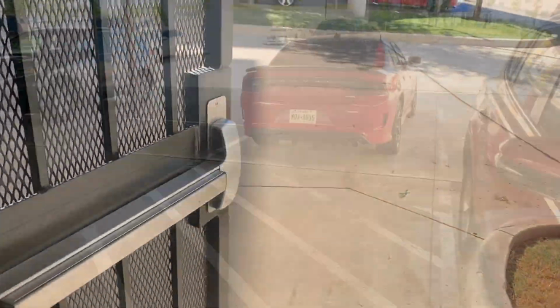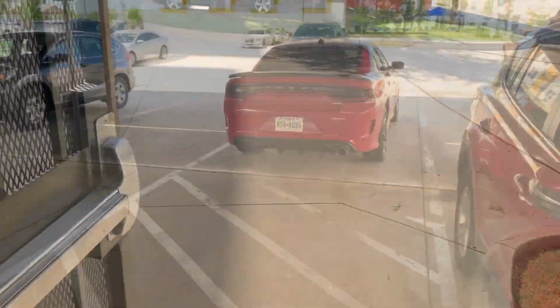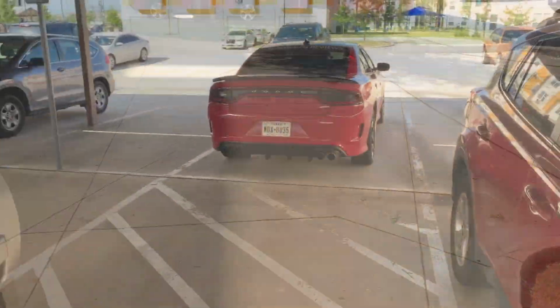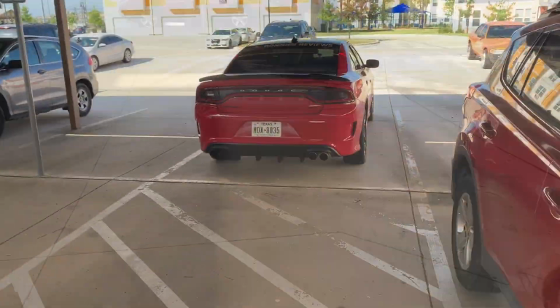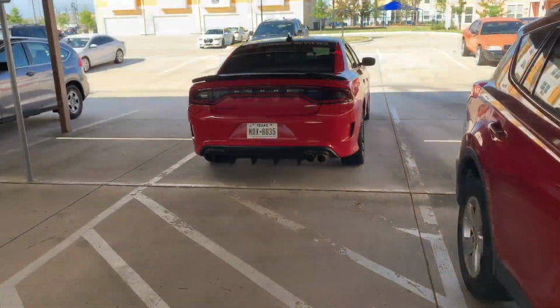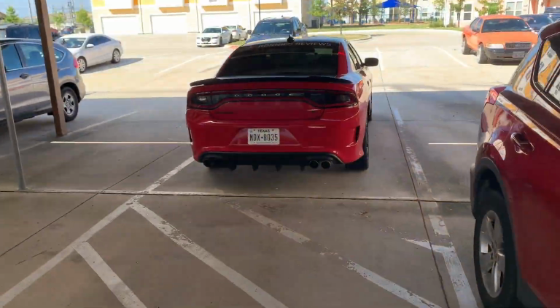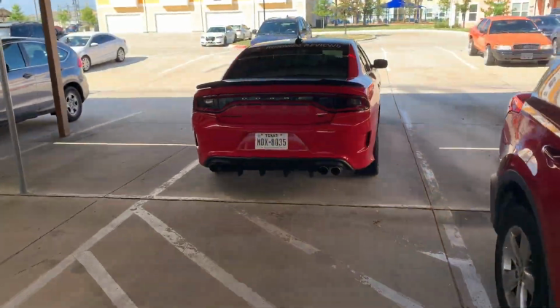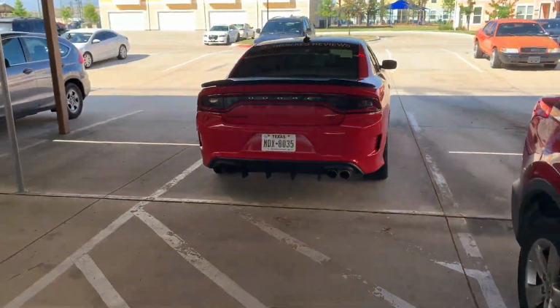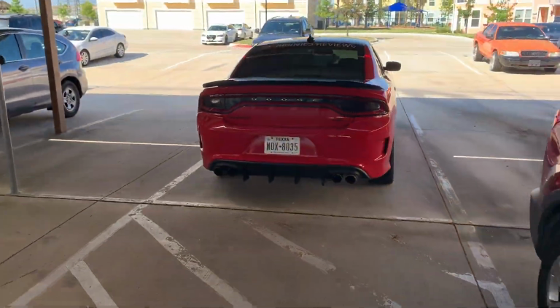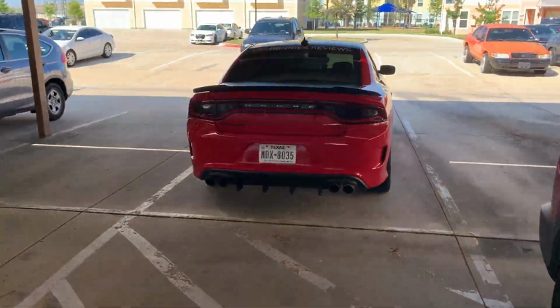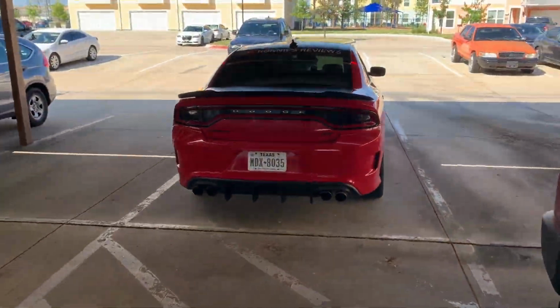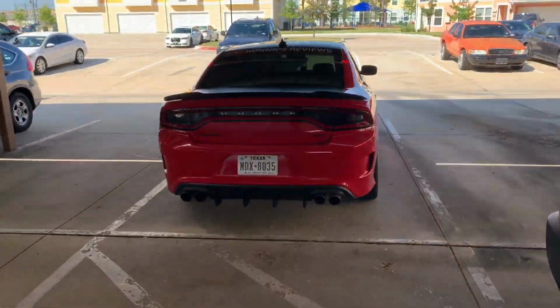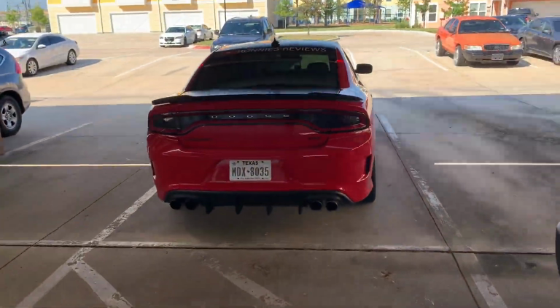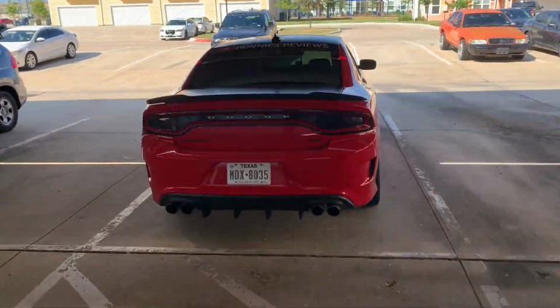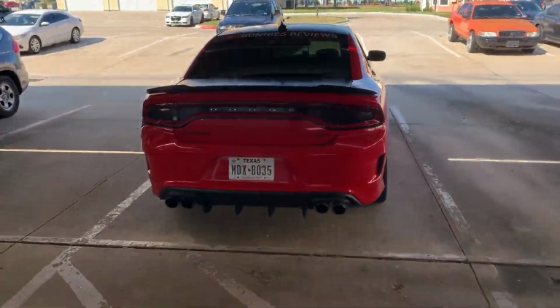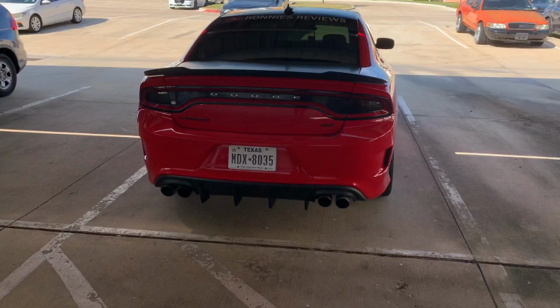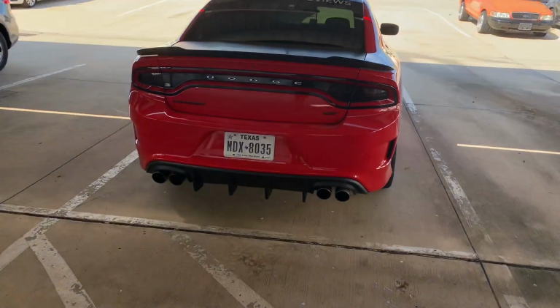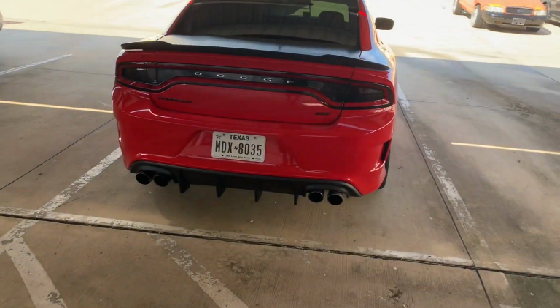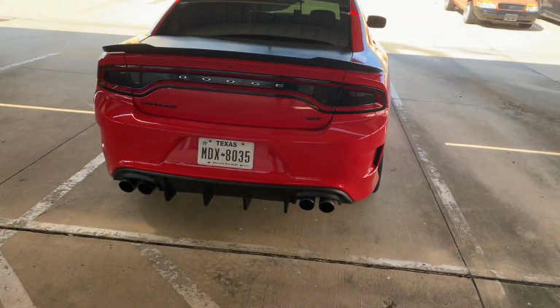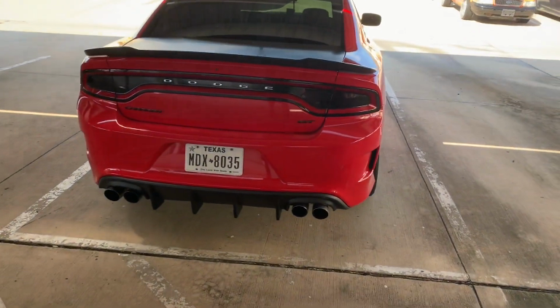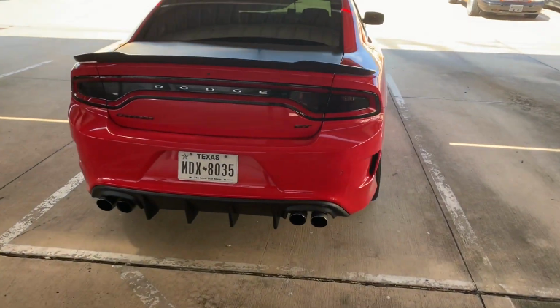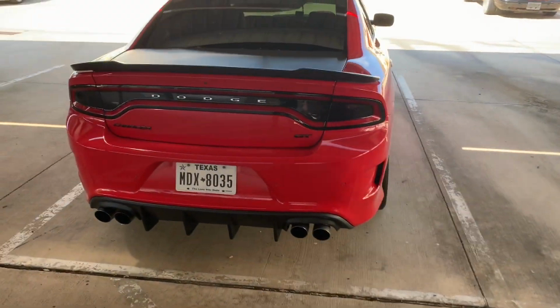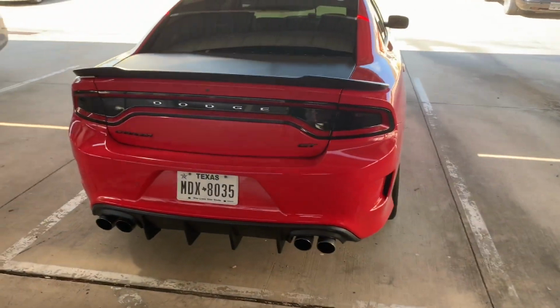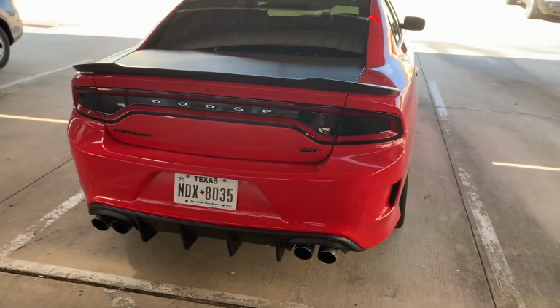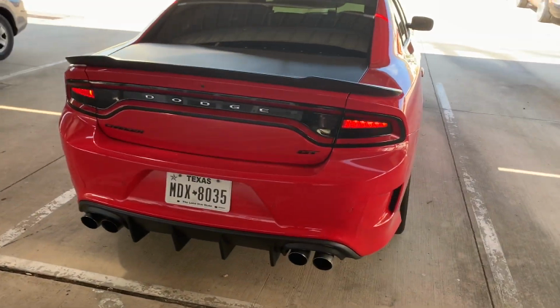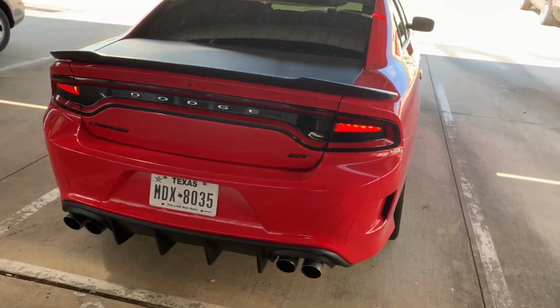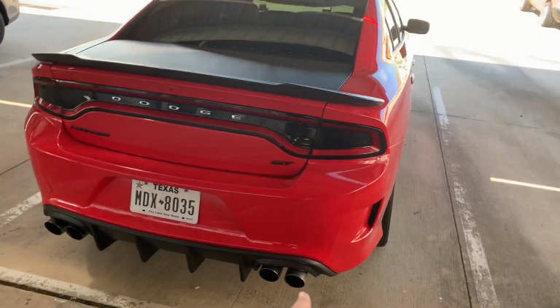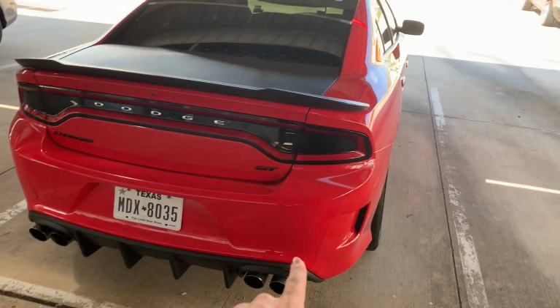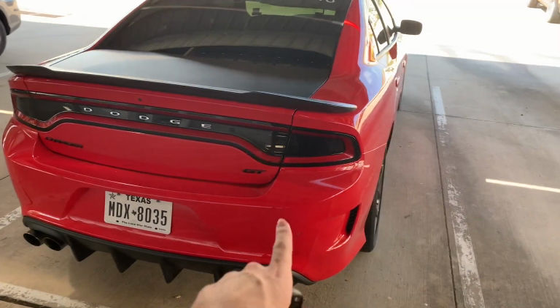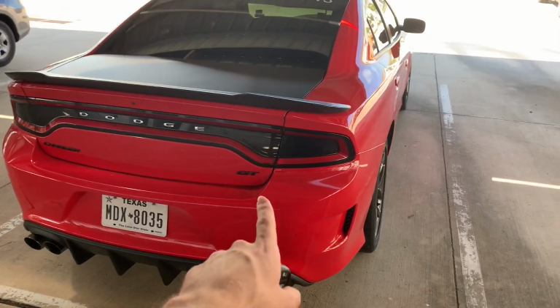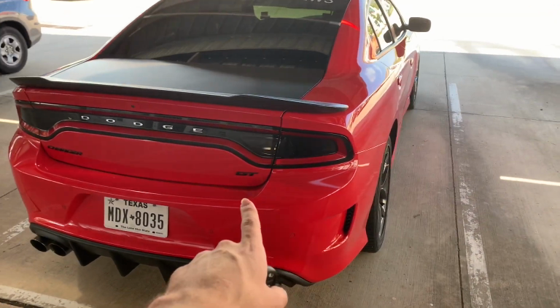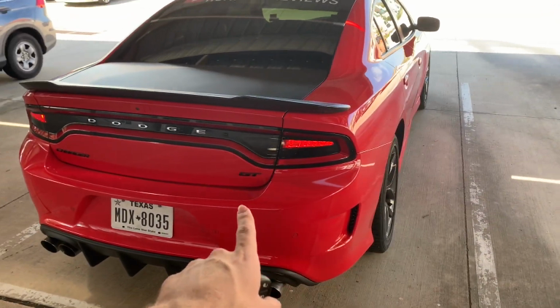This is a cold startup on a 2019 Dodge Charger GT.